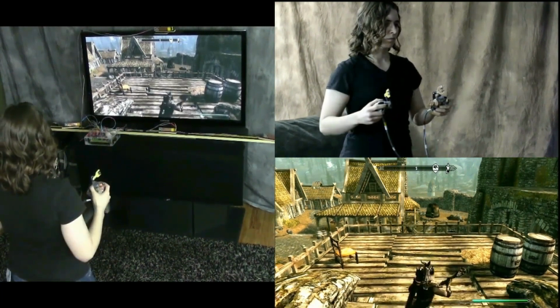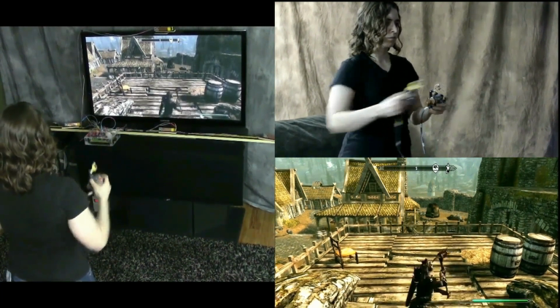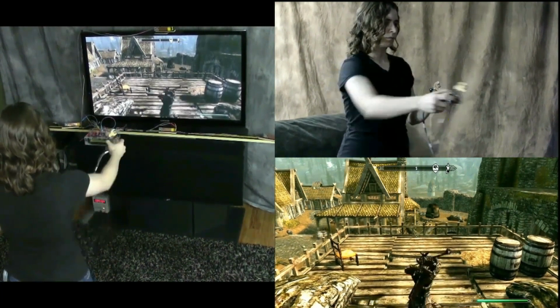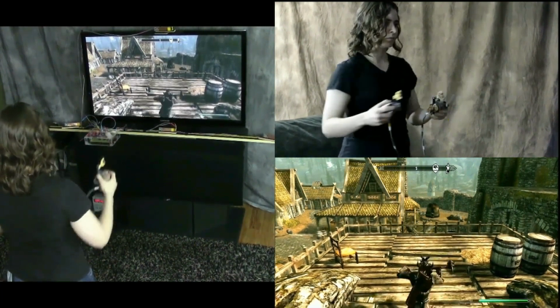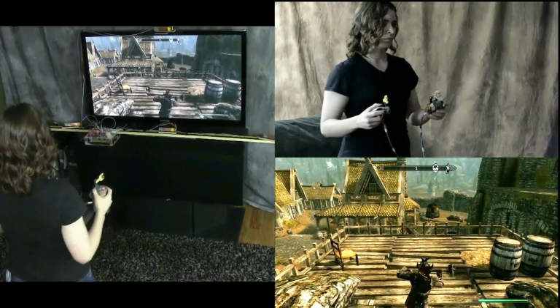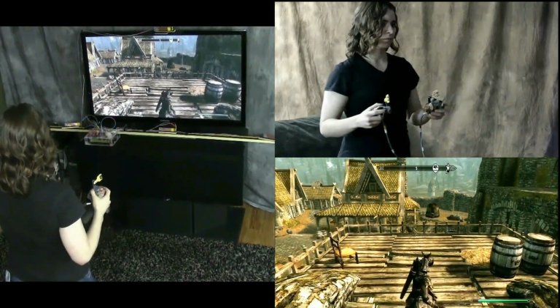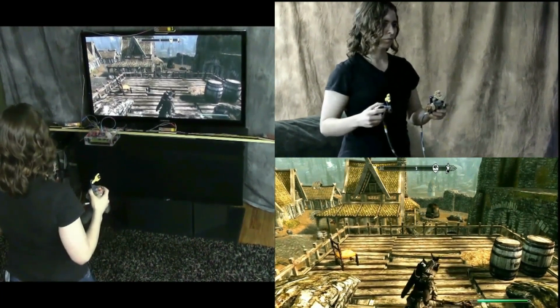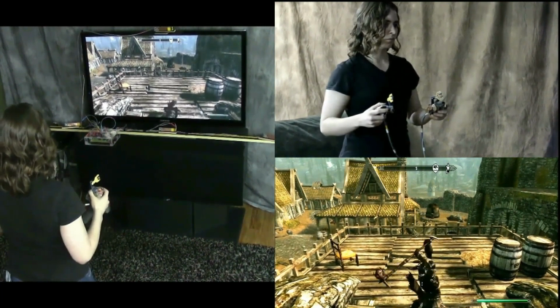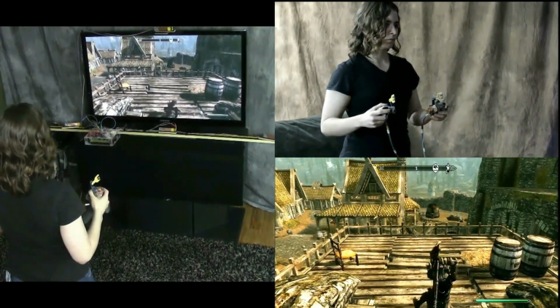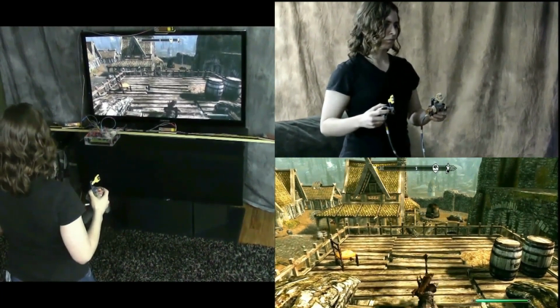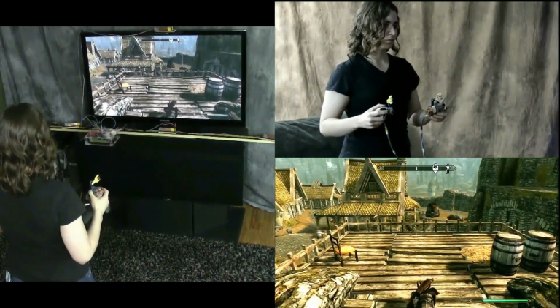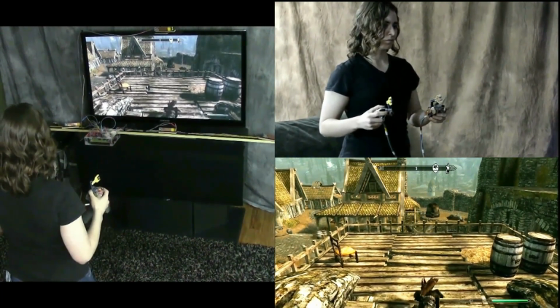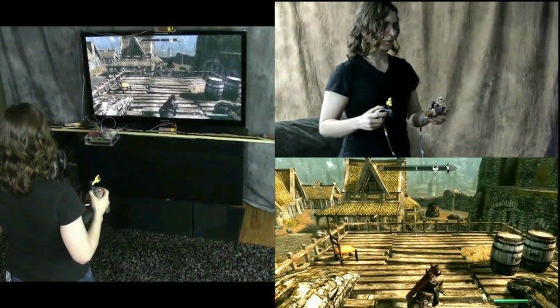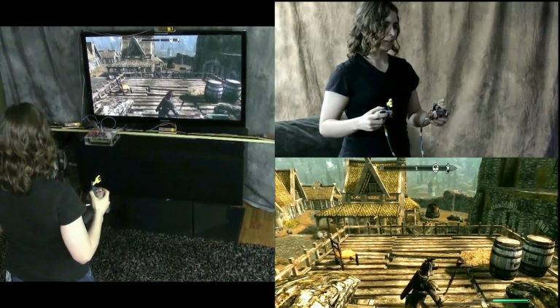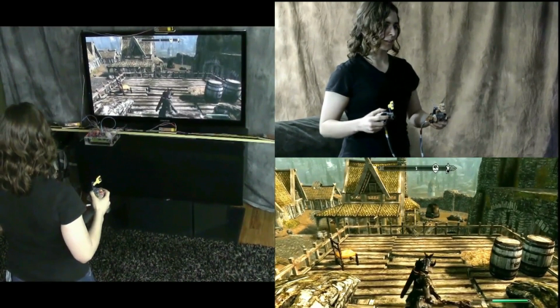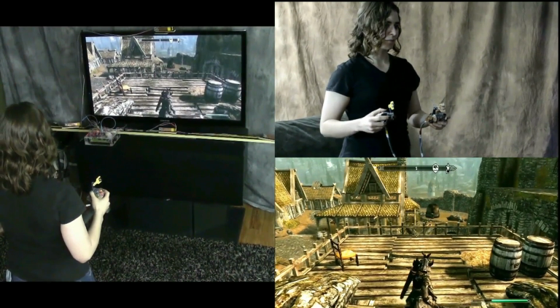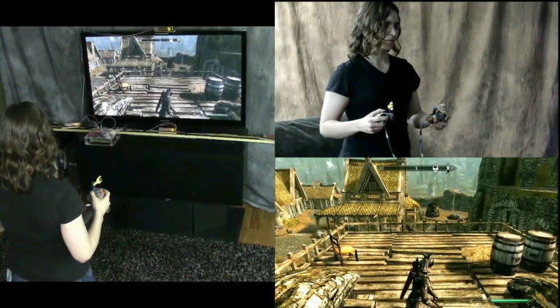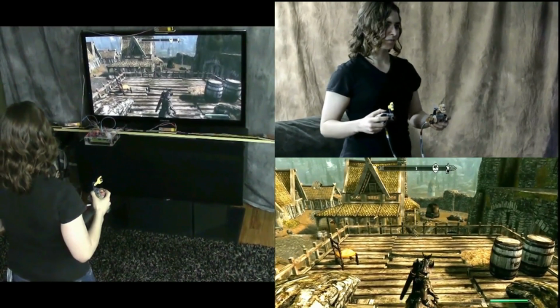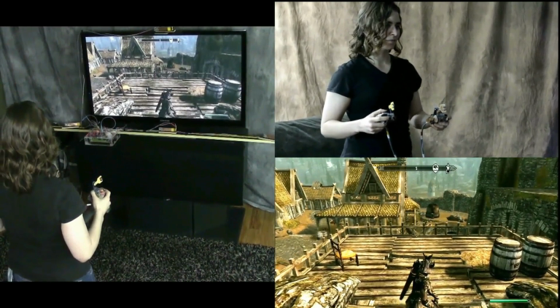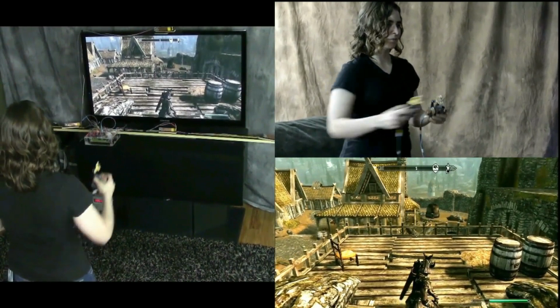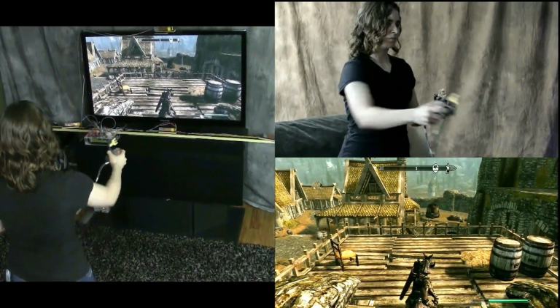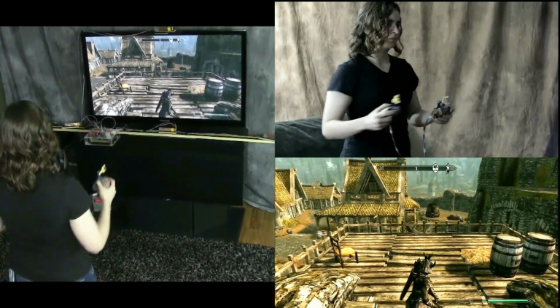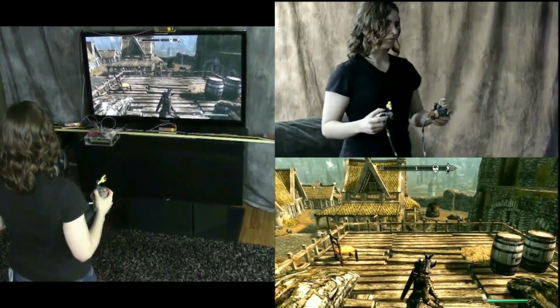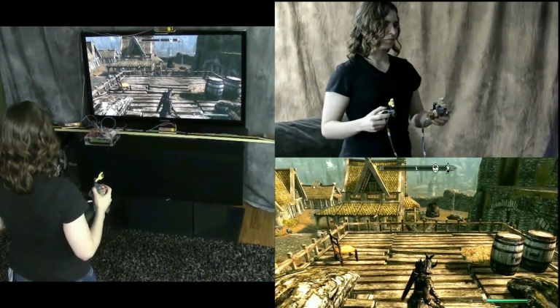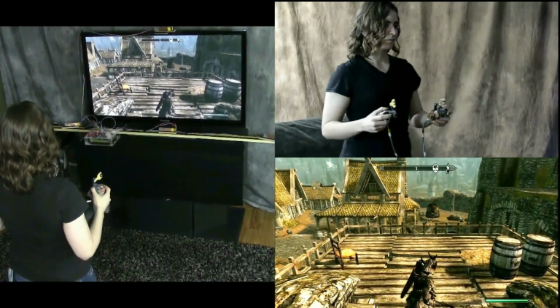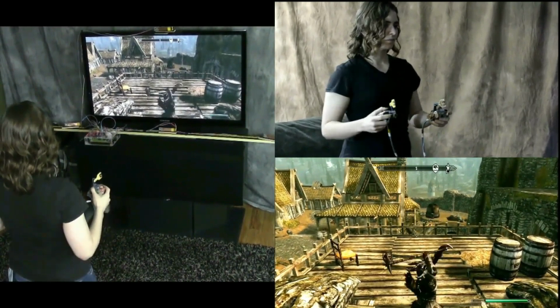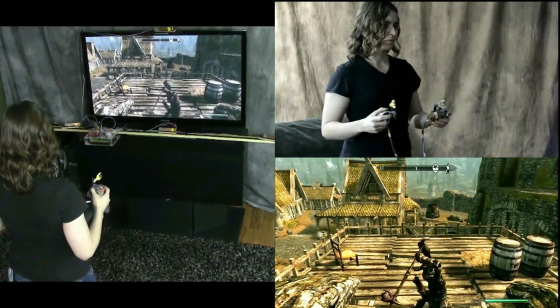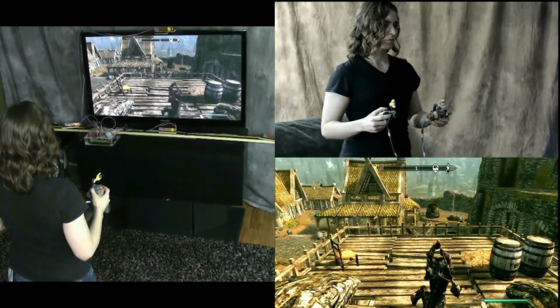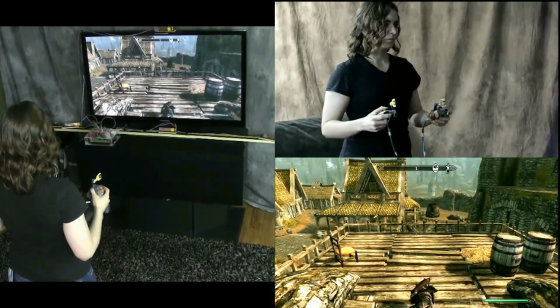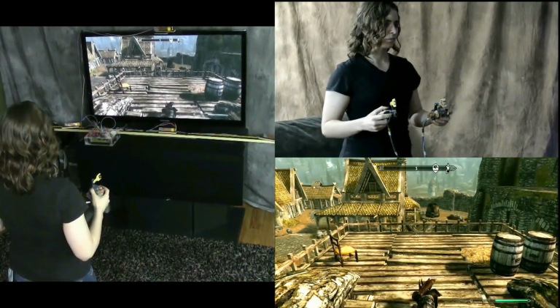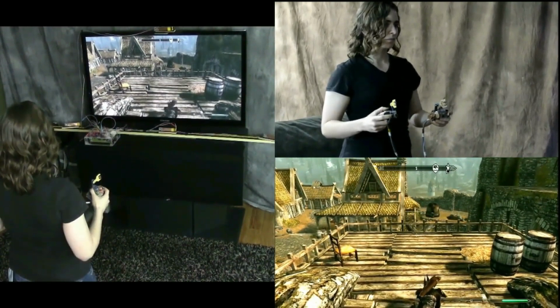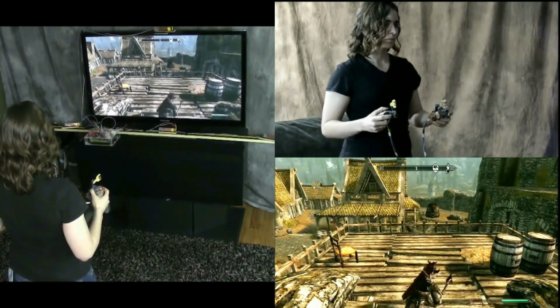She now has the war hammer. She swings it by moving her right hand. To block, she raises her left hand high.